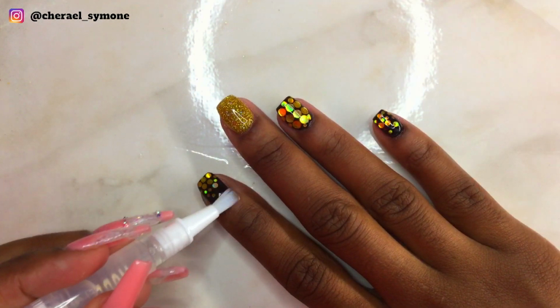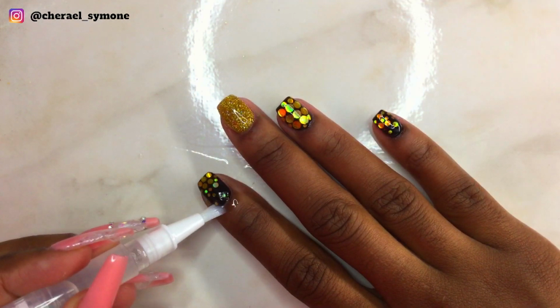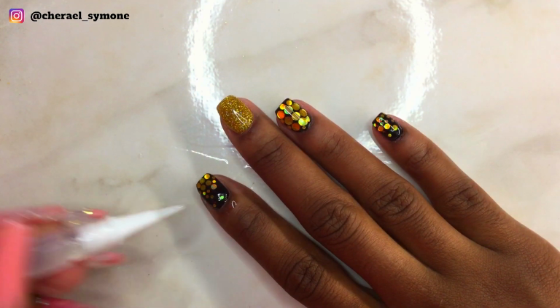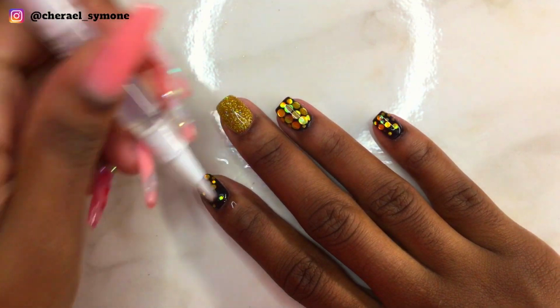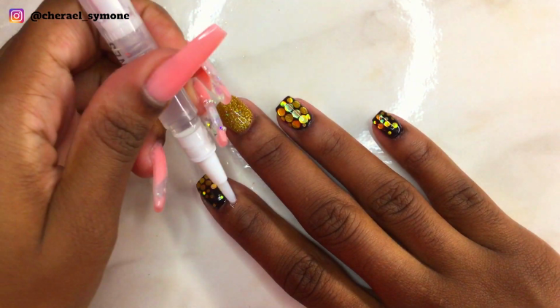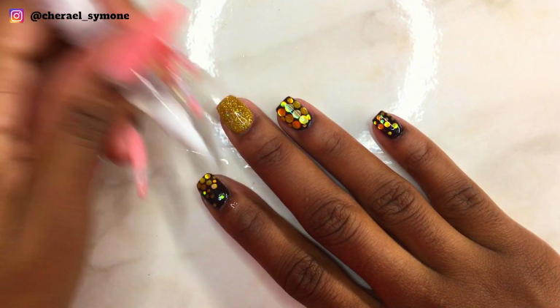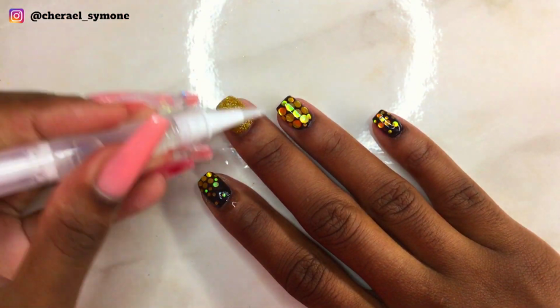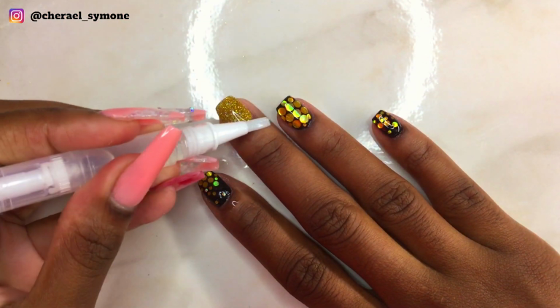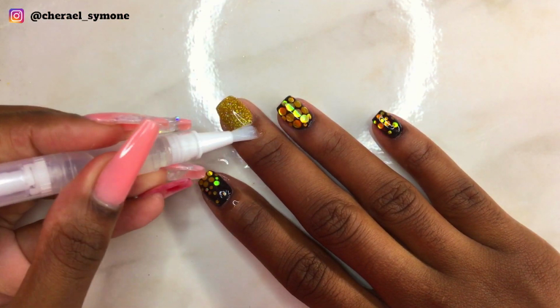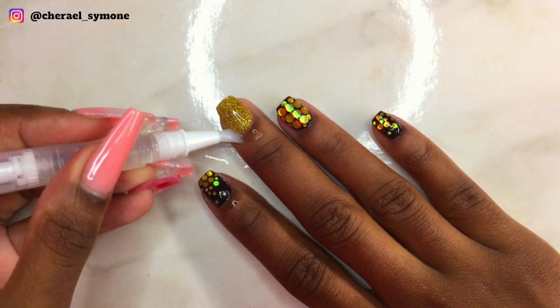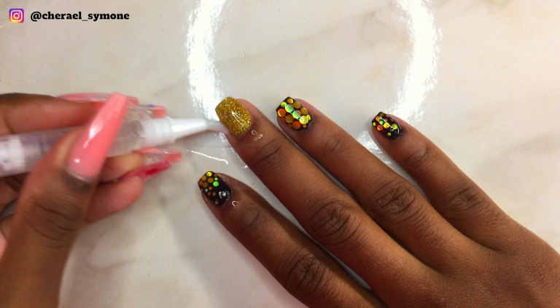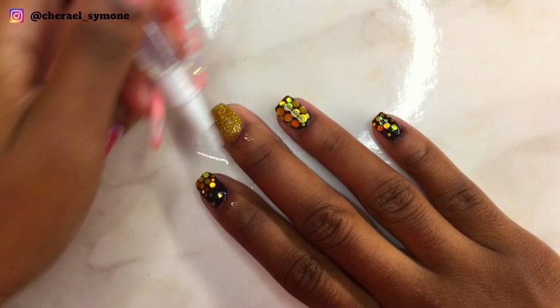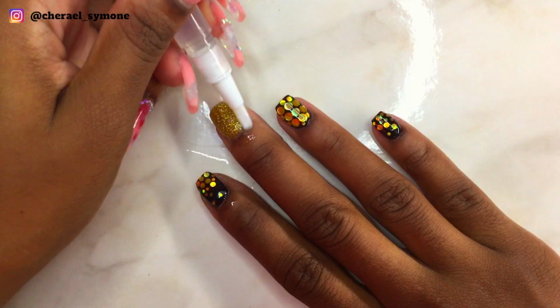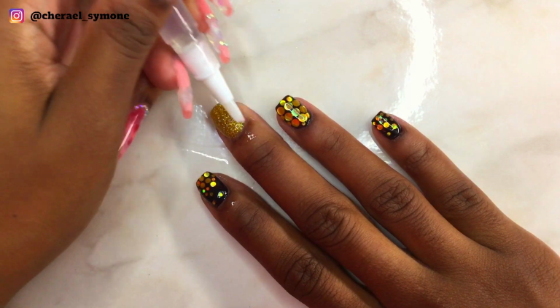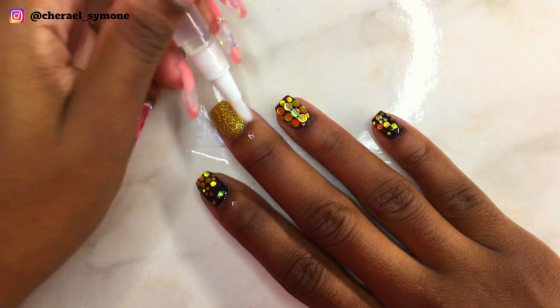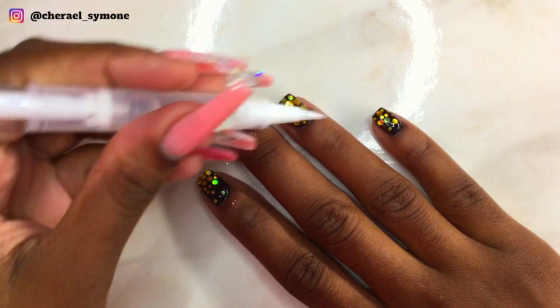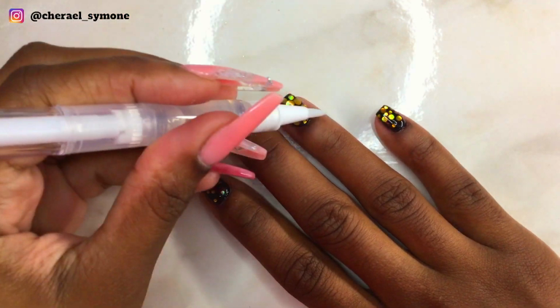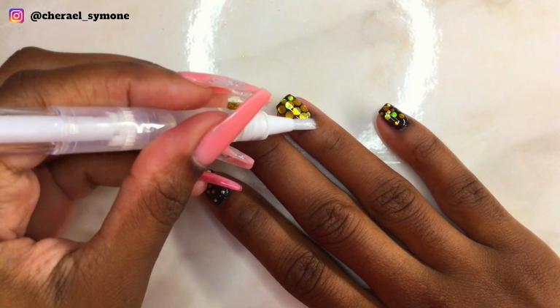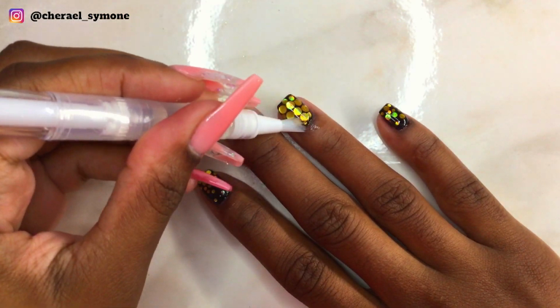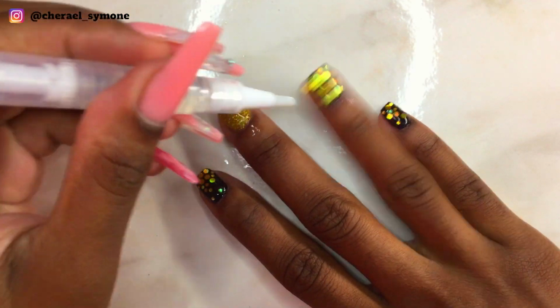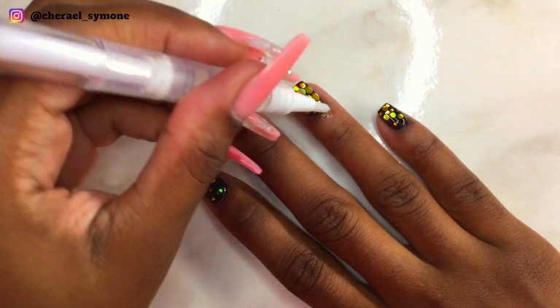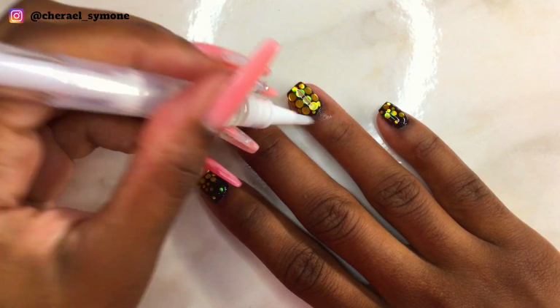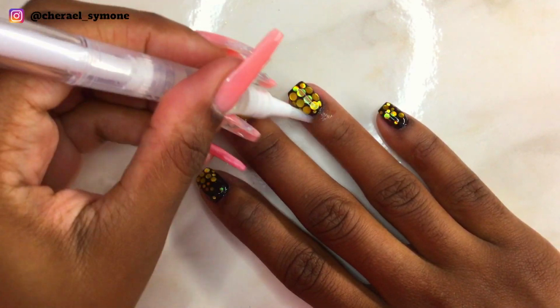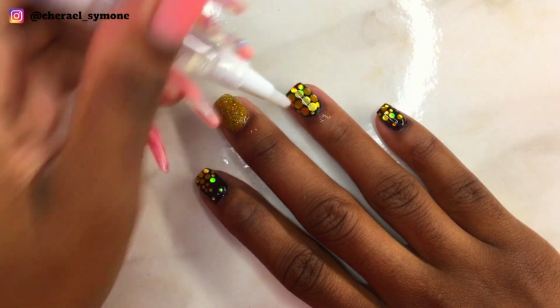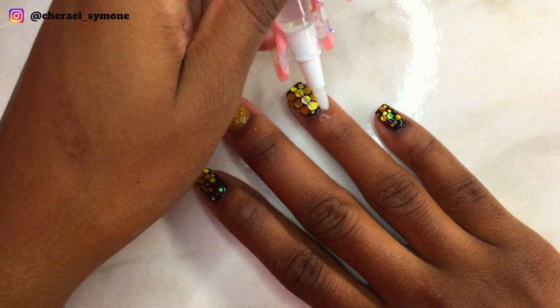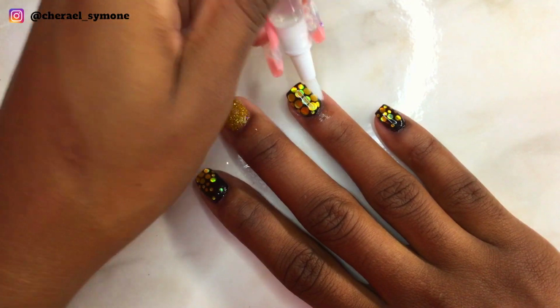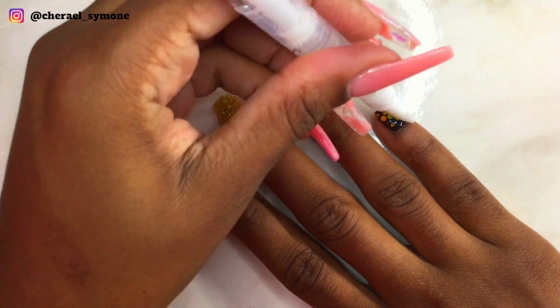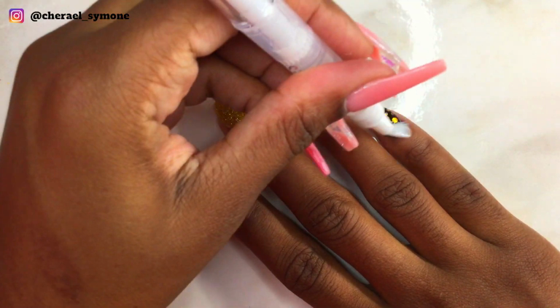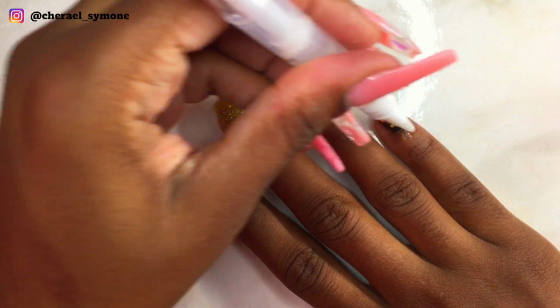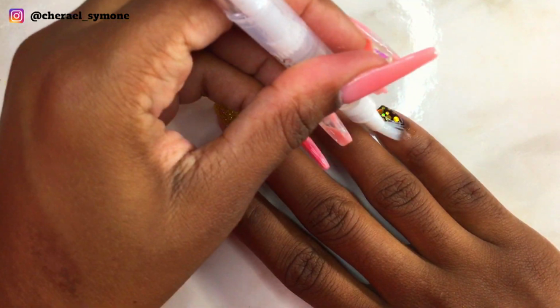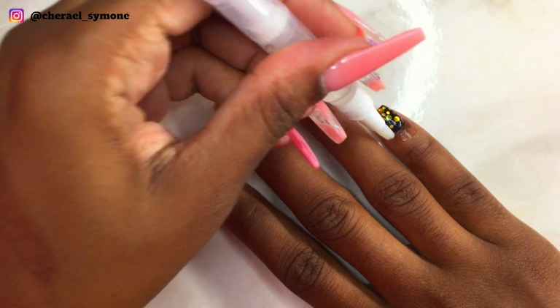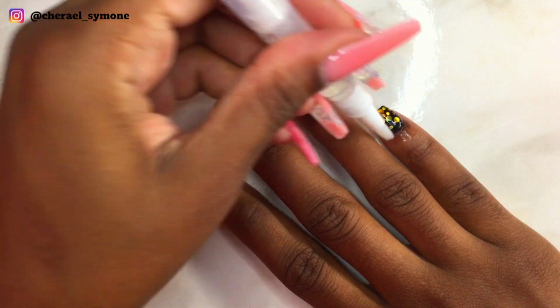When the nails cooled down, I applied my cuticle oil to rehydrate my skin and nails, and this is the finished look.